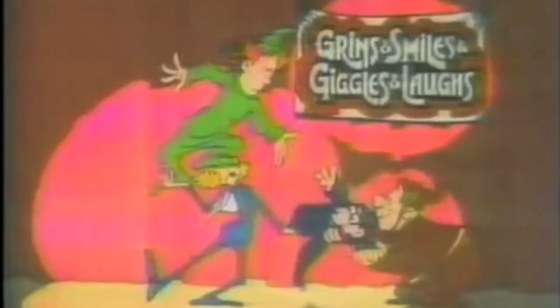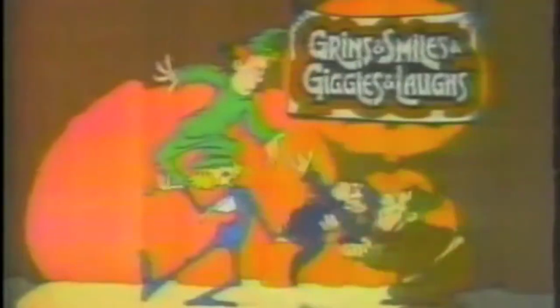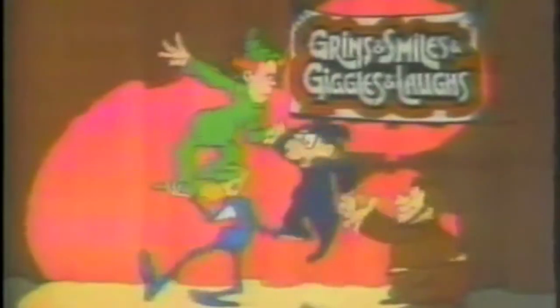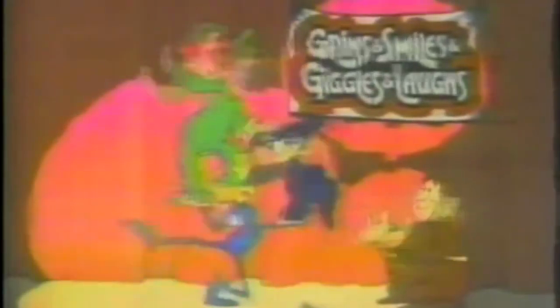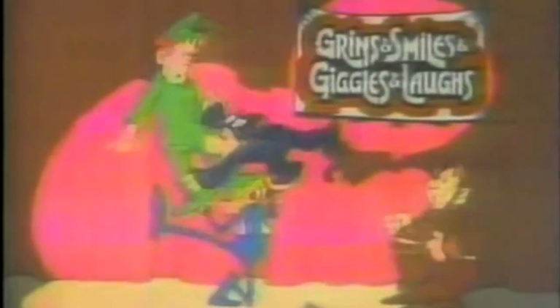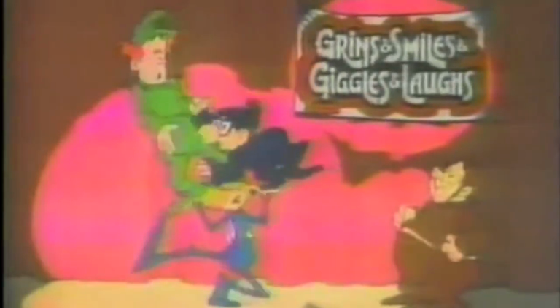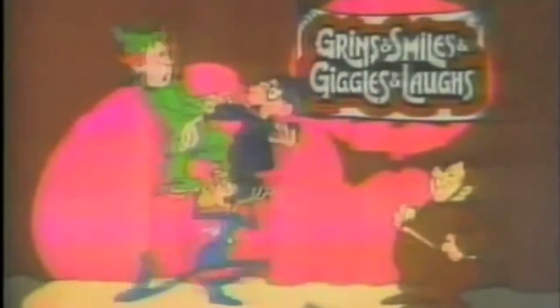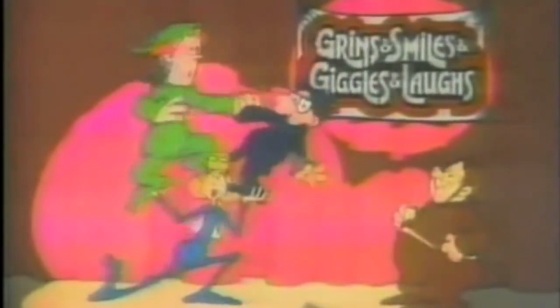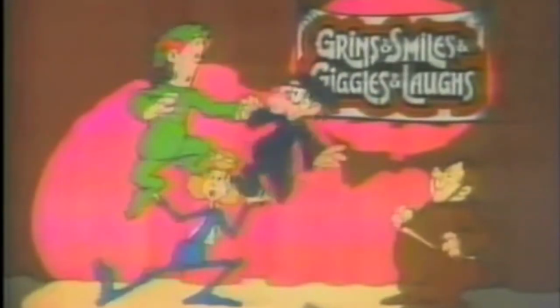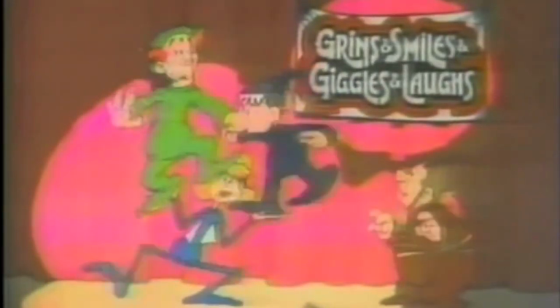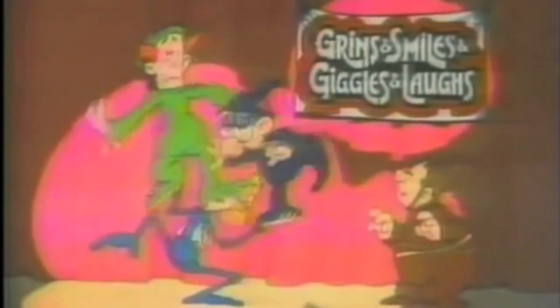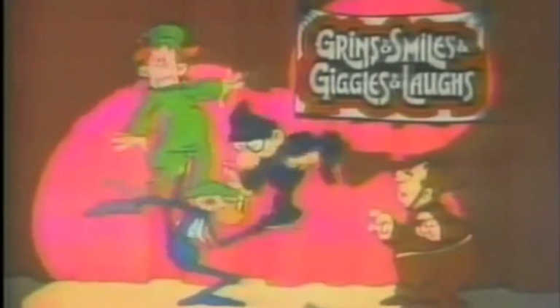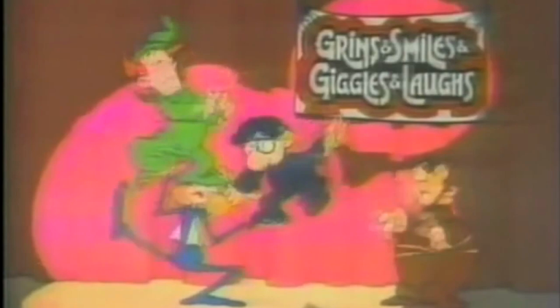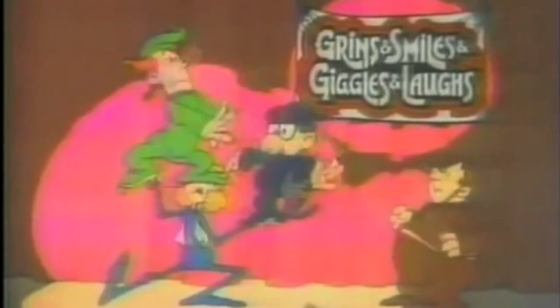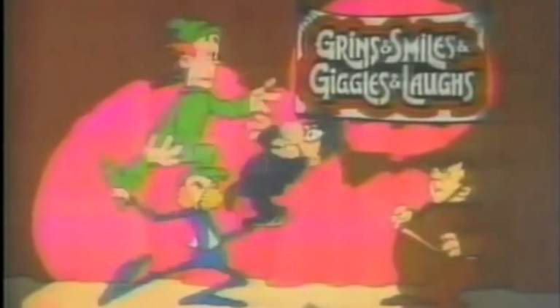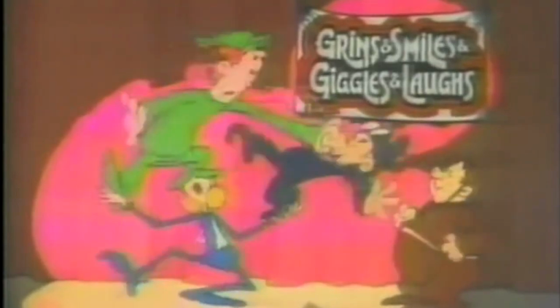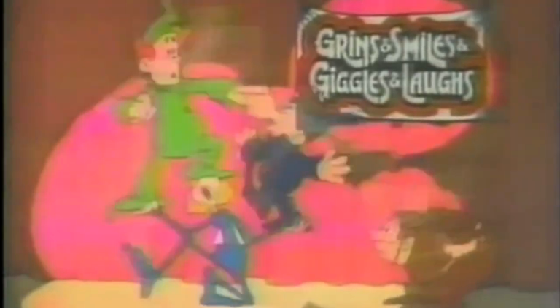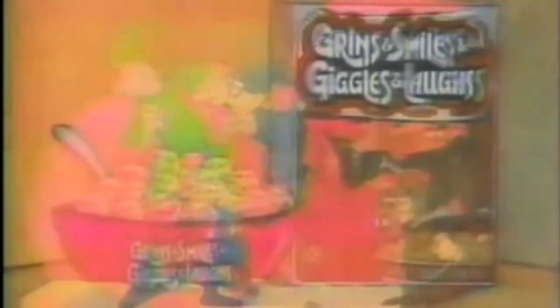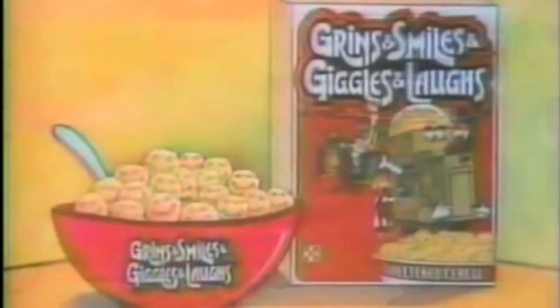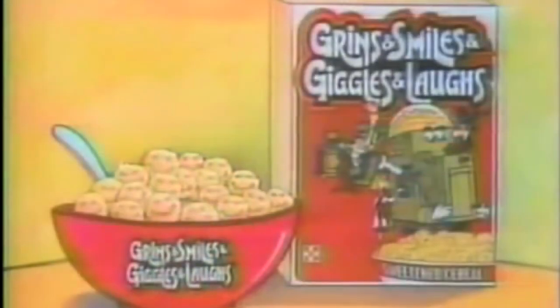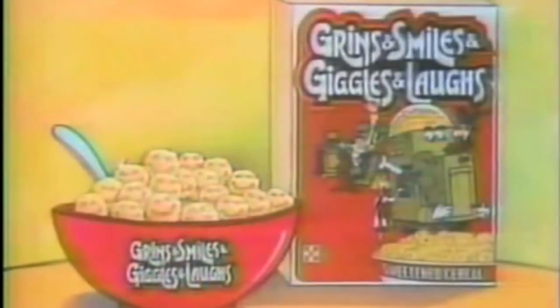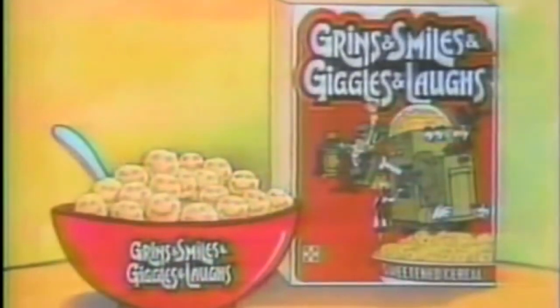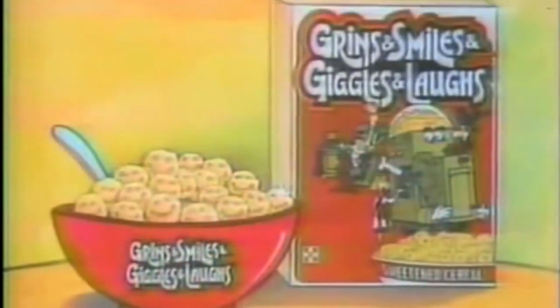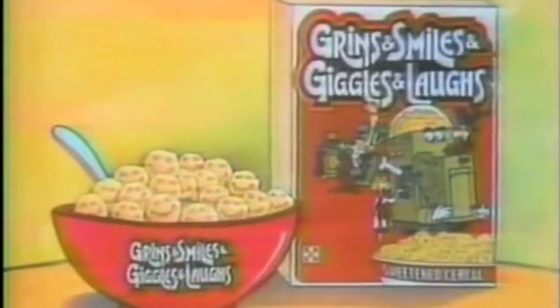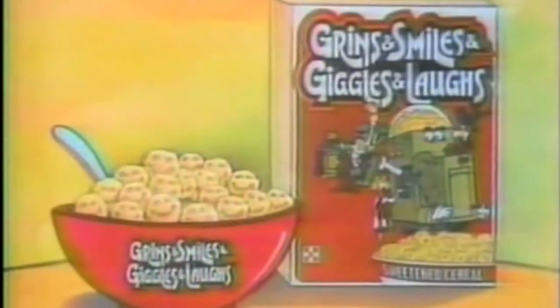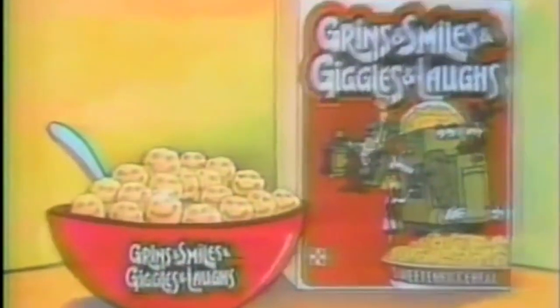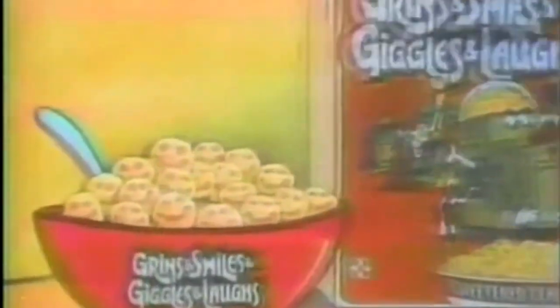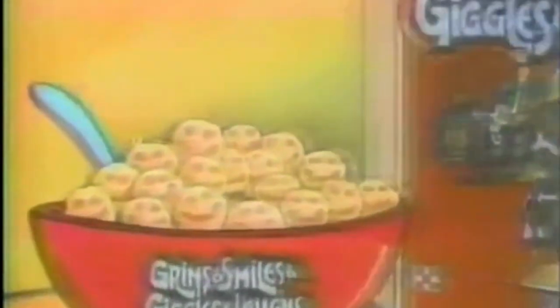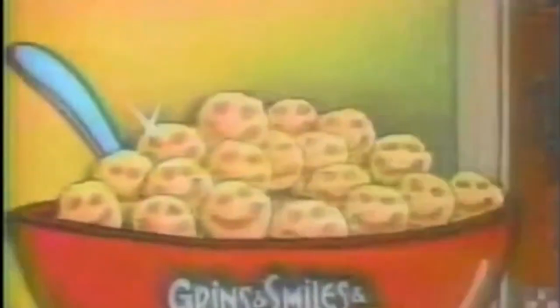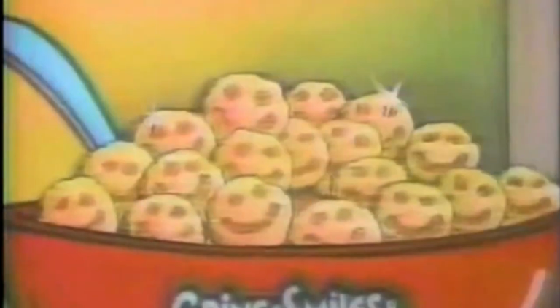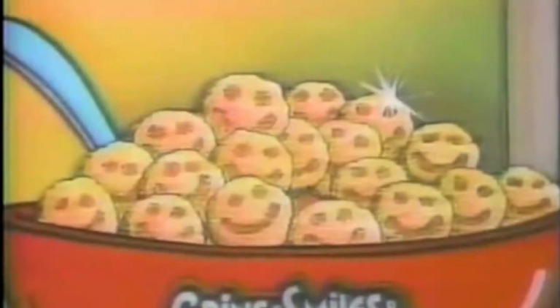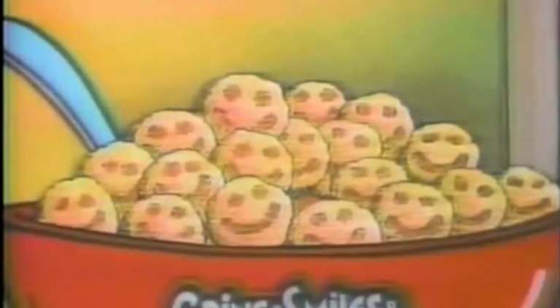These characters are going to try to get me to laugh up some grins and smiles, and giggles and laughs — the deliciously sweet, crunchy, corny cereal.